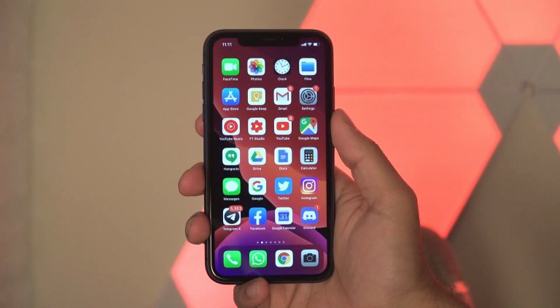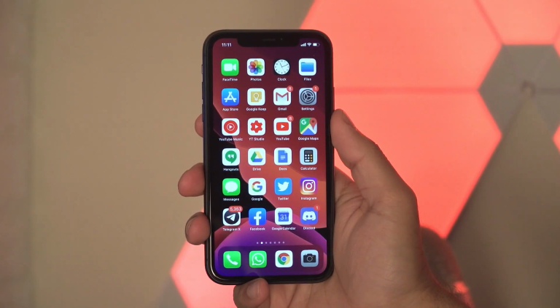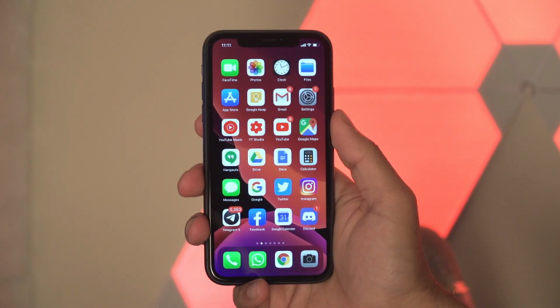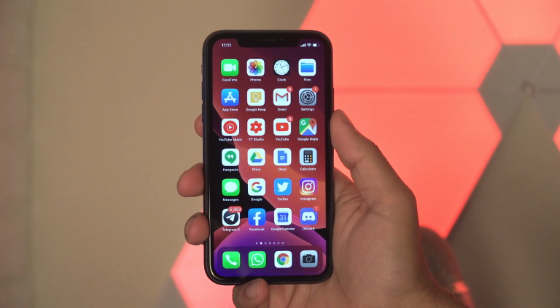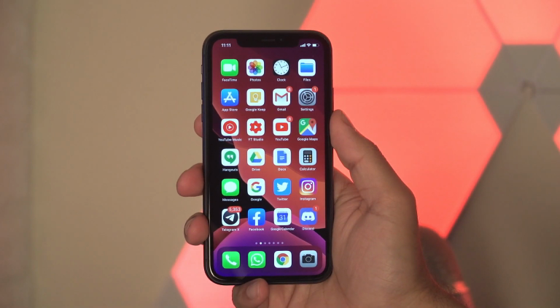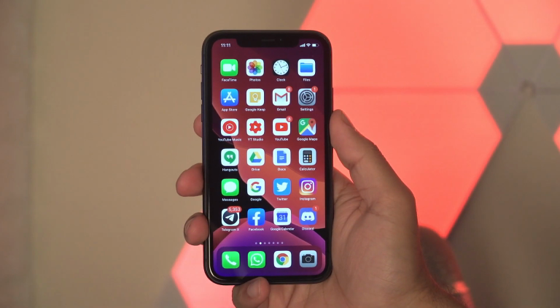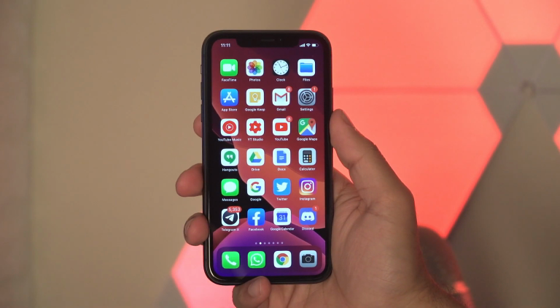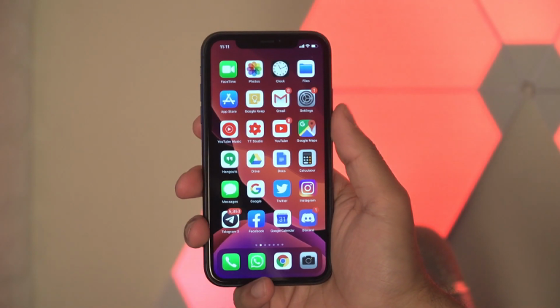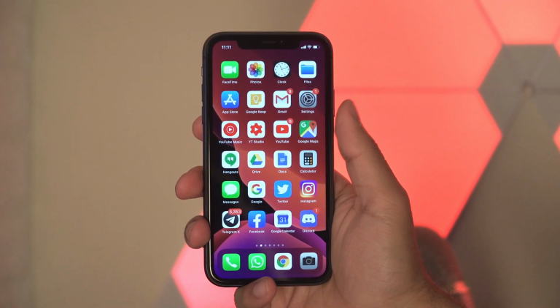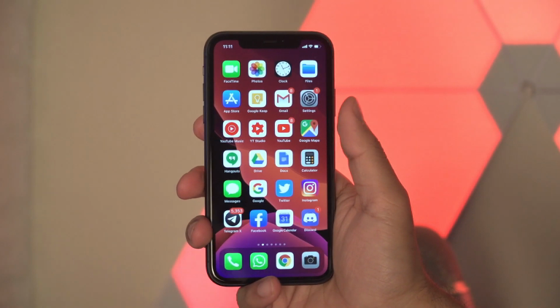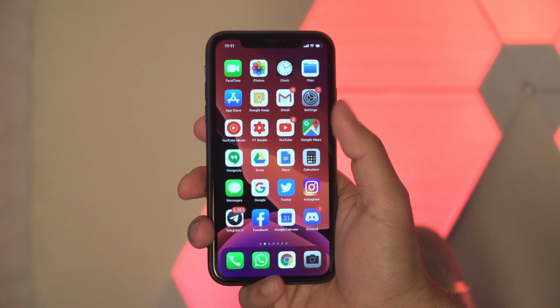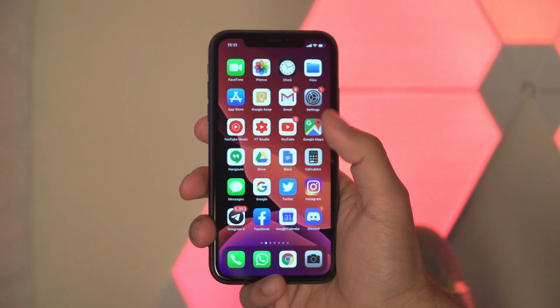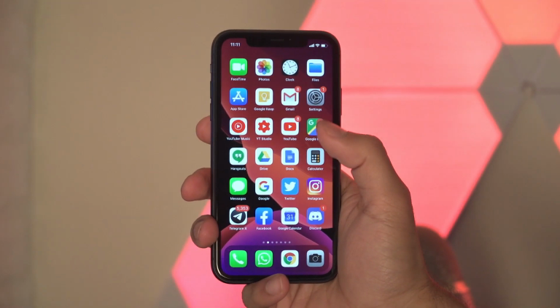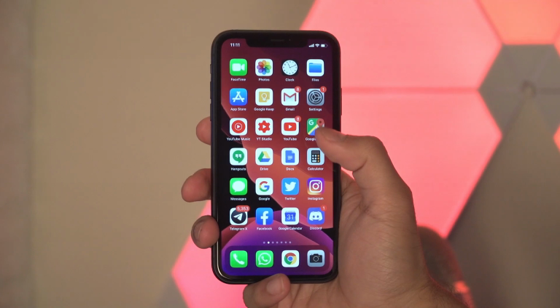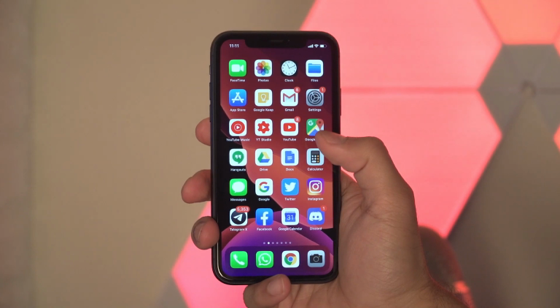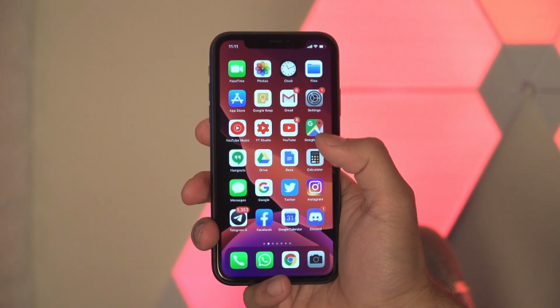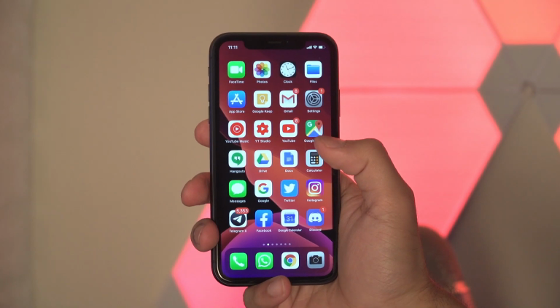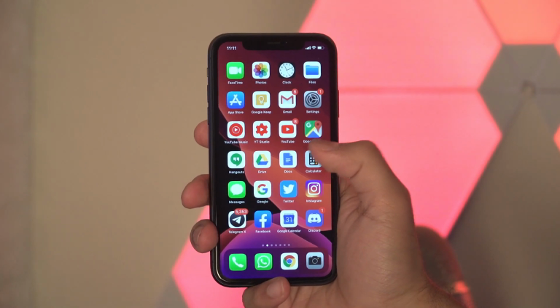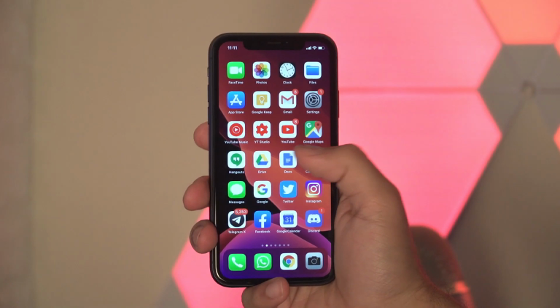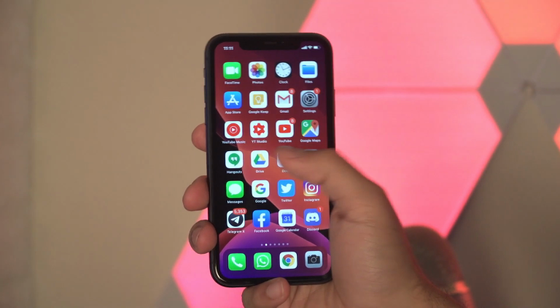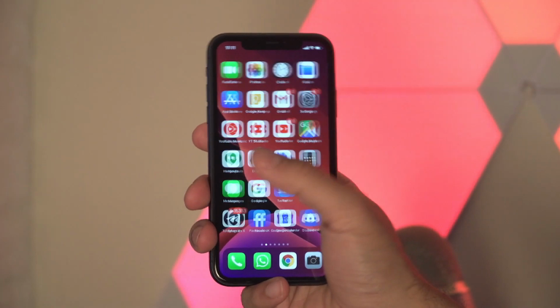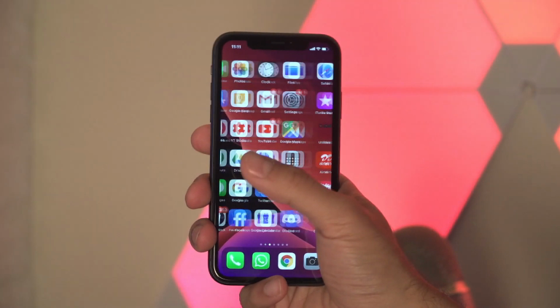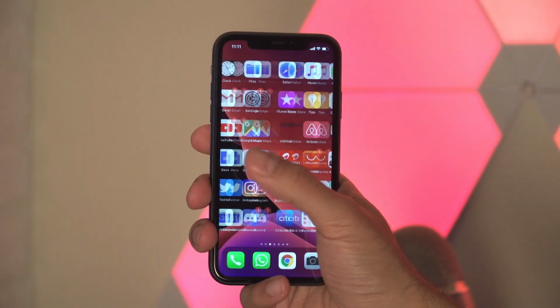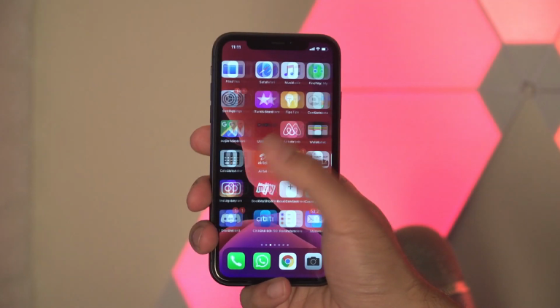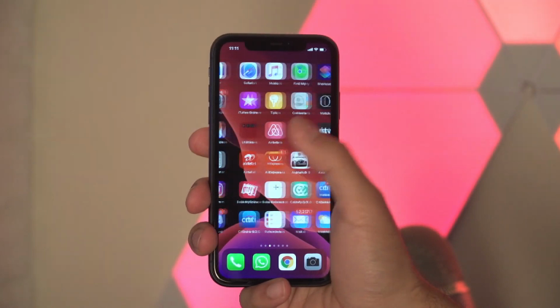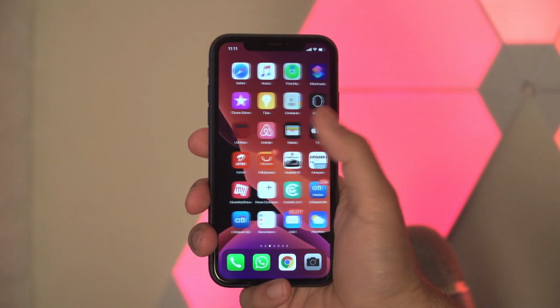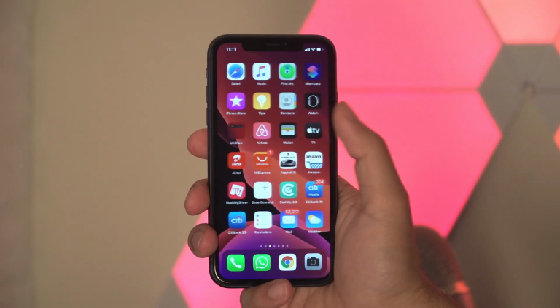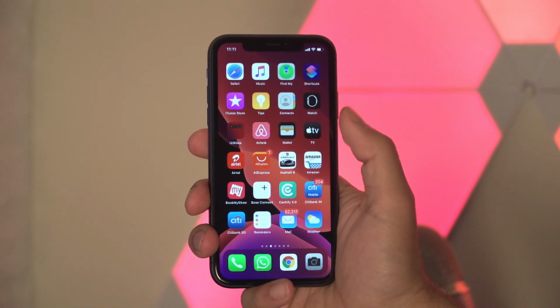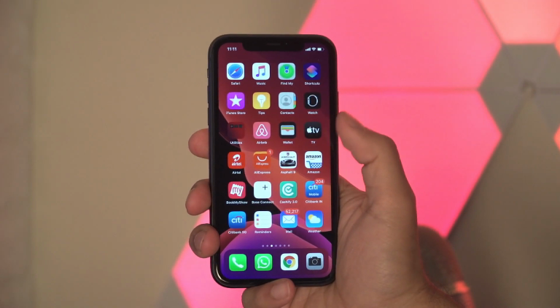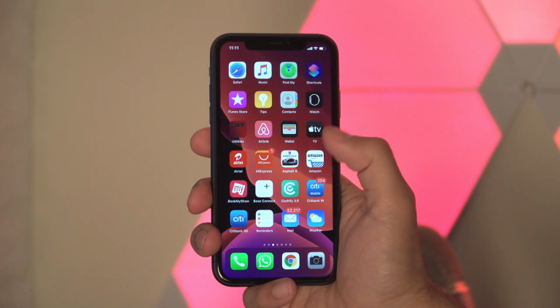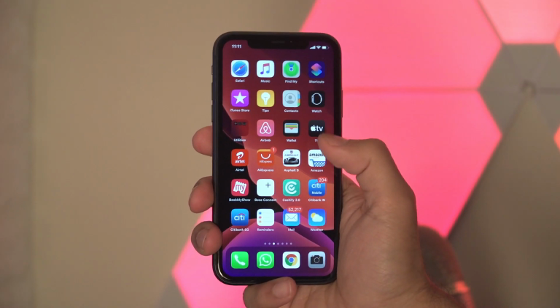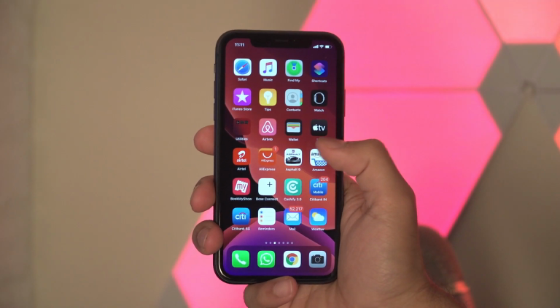Hello friends, welcome to Techniqued. This is Nirmal here, and in this video we'll show you how to unlock your iPhone 11.